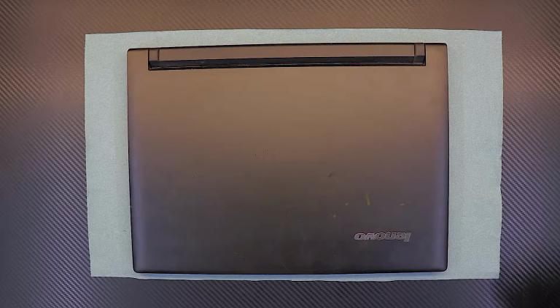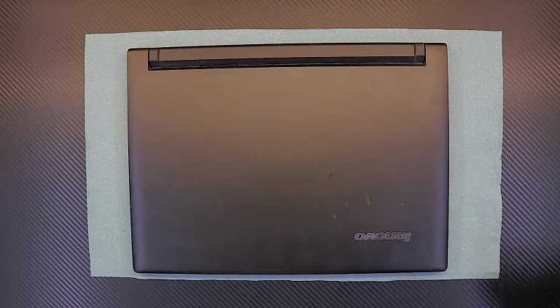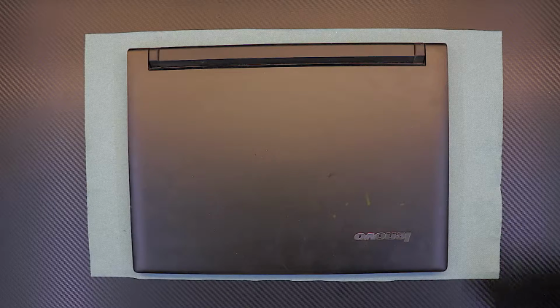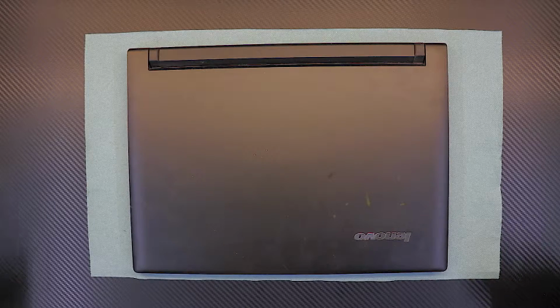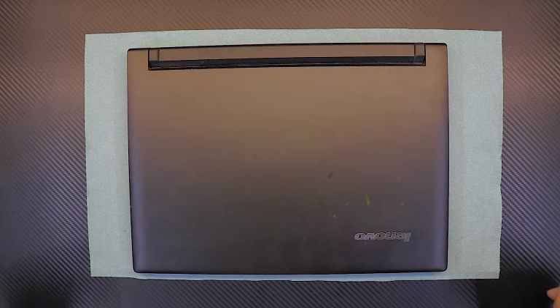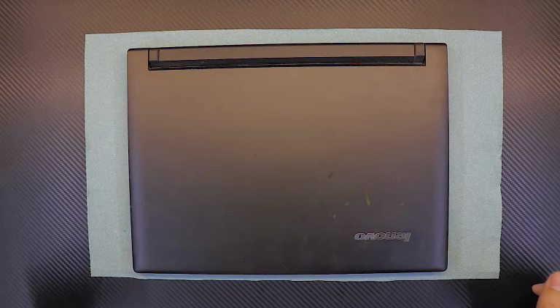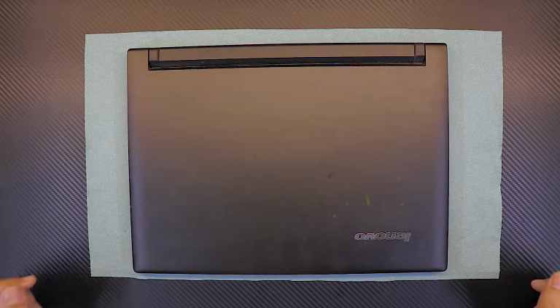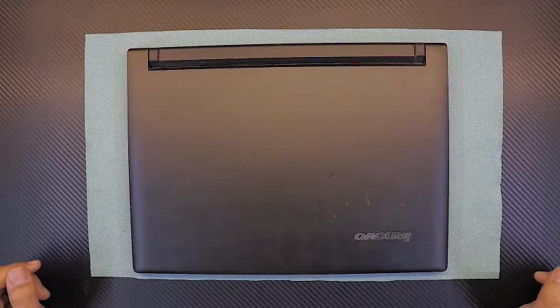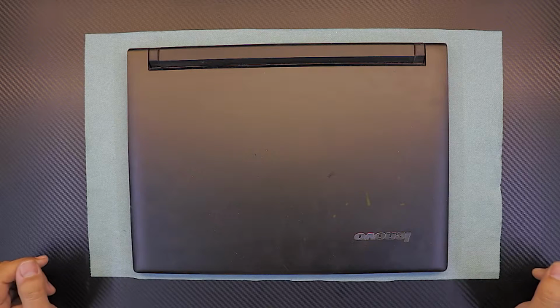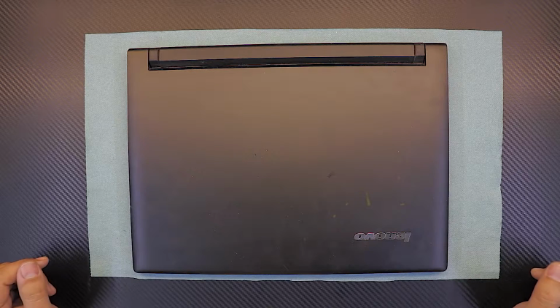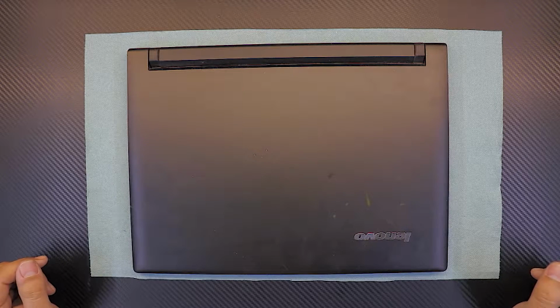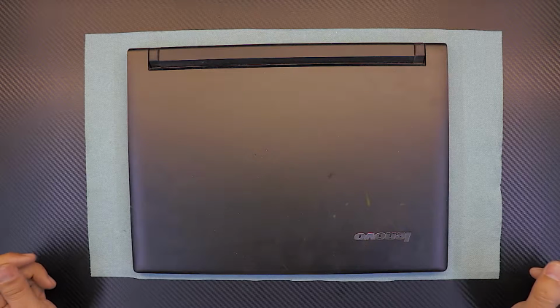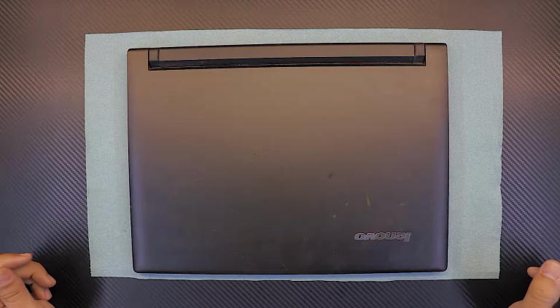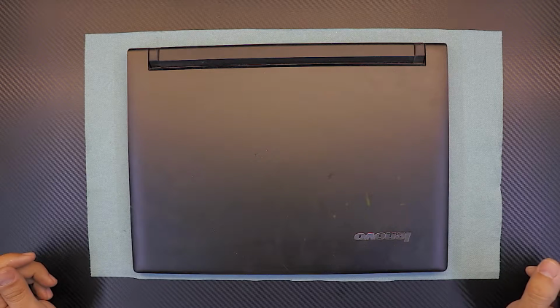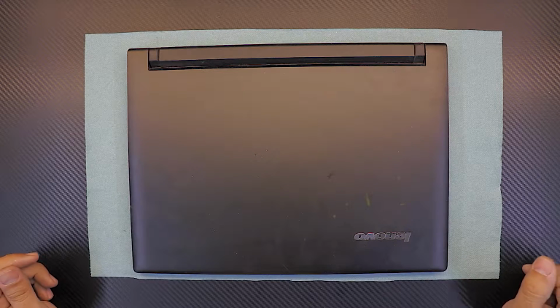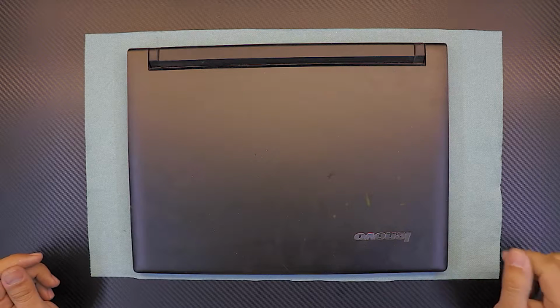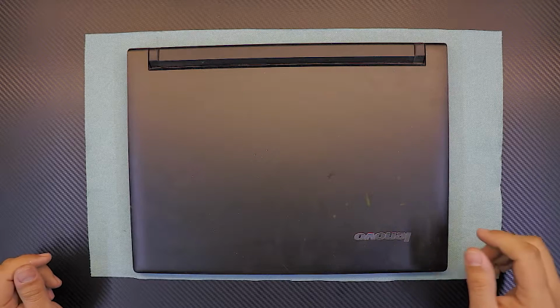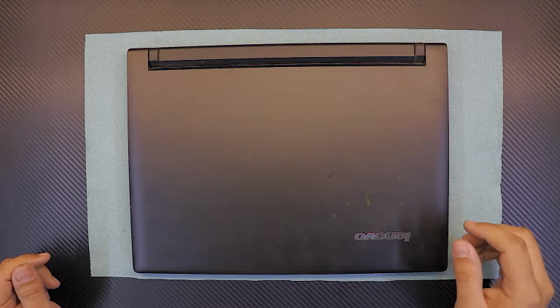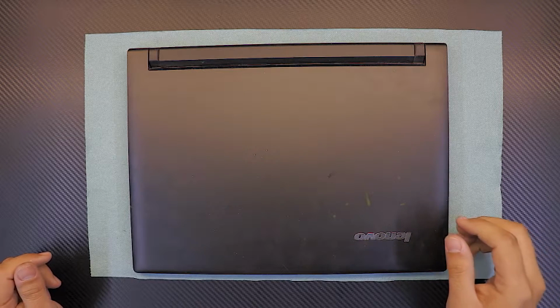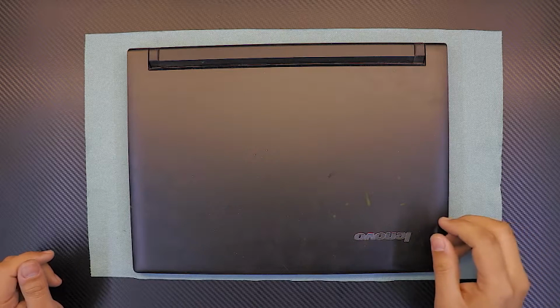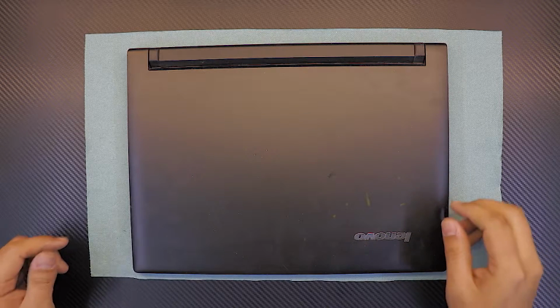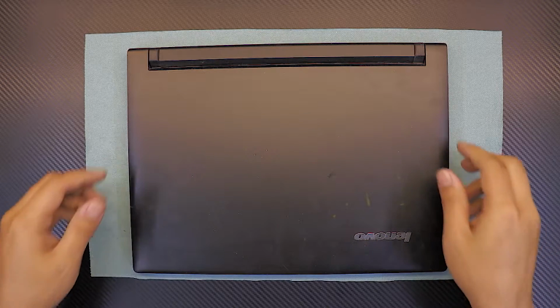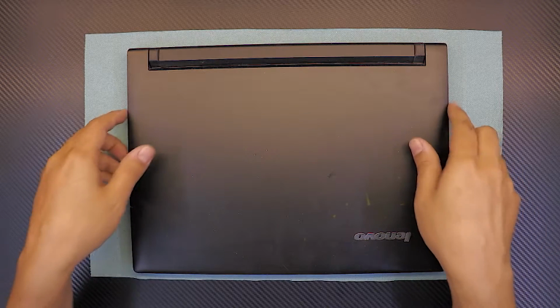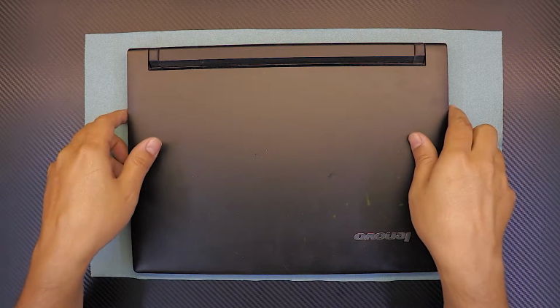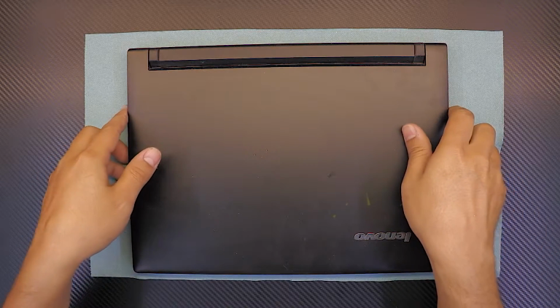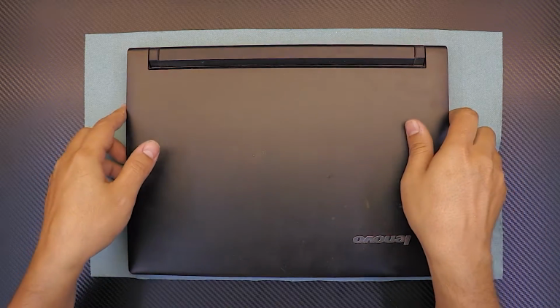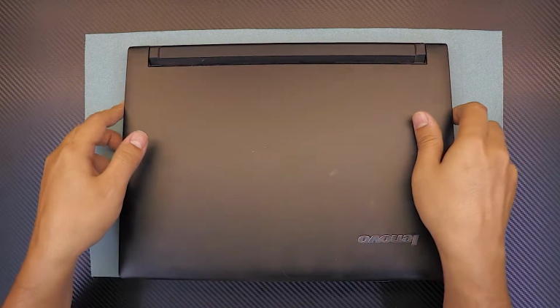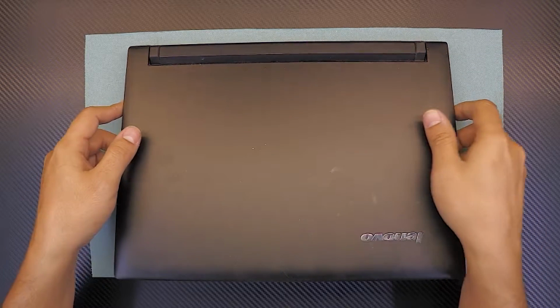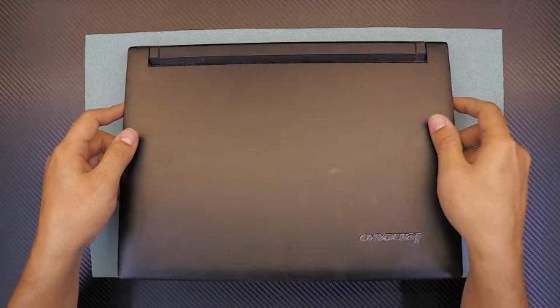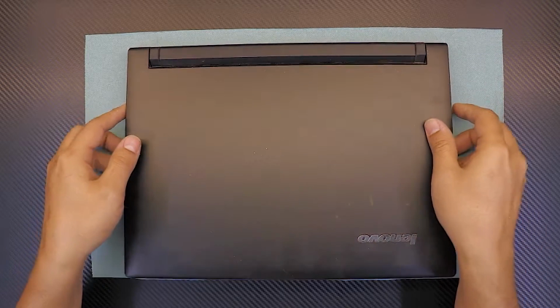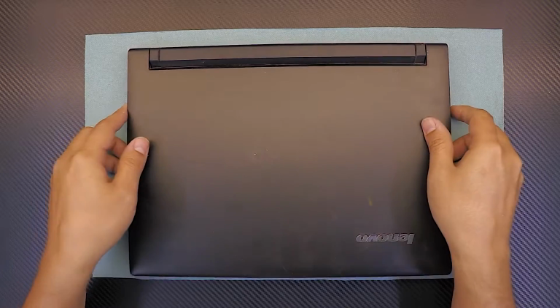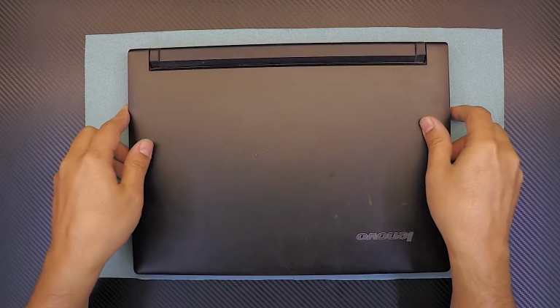I'm going to show you guys how to upgrade your RAM or replace your RAM for your Lenovo Flex 14 laptop.